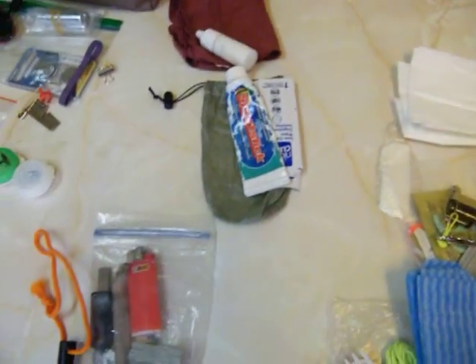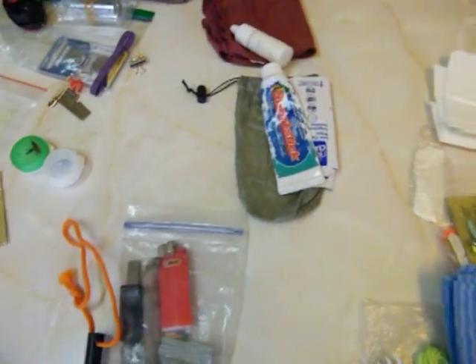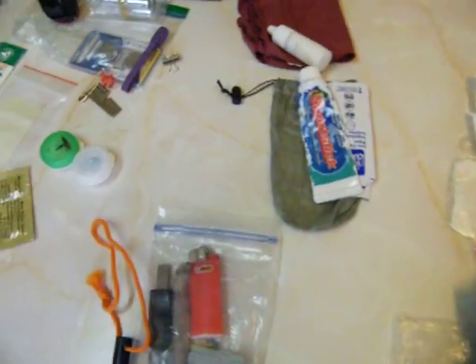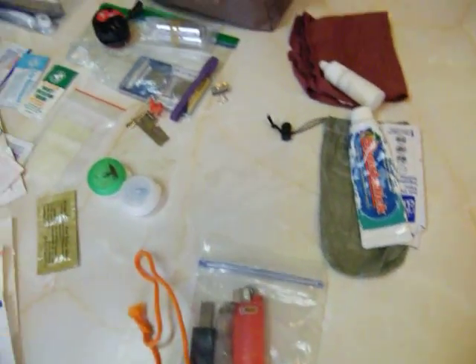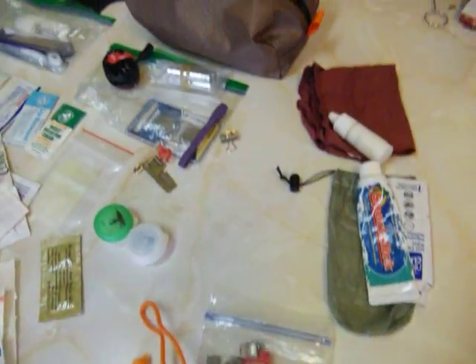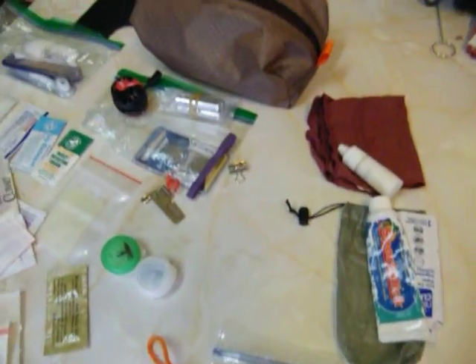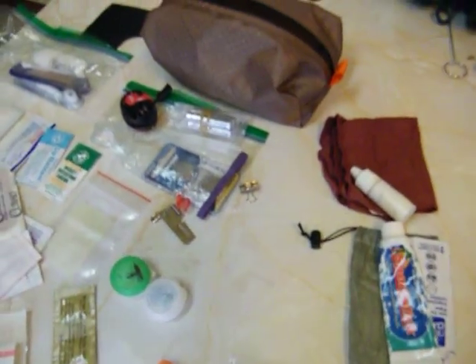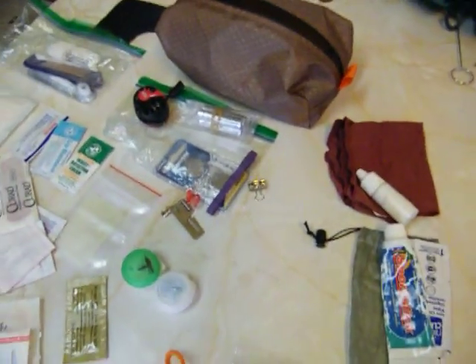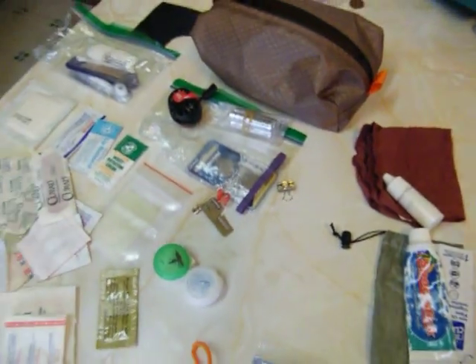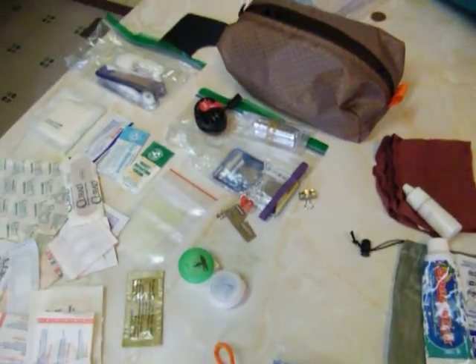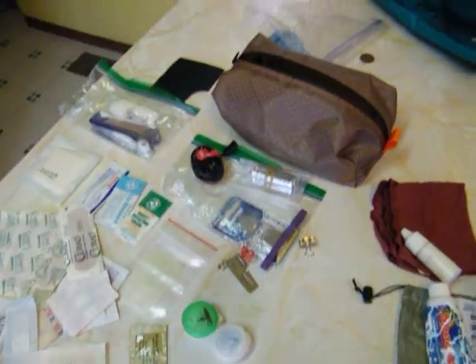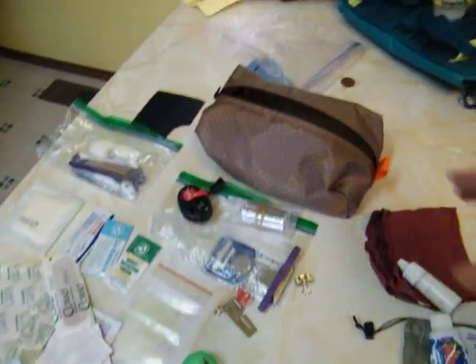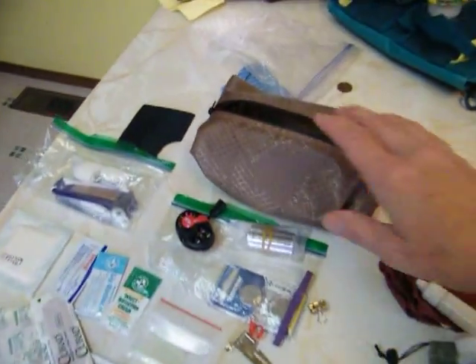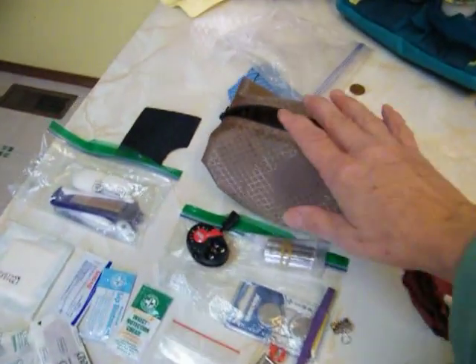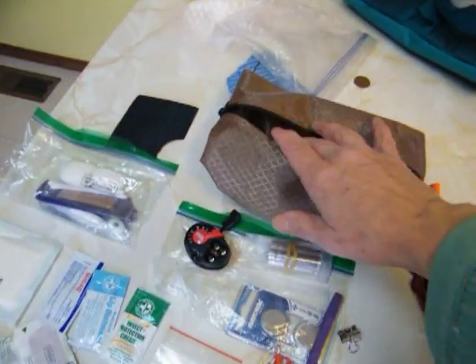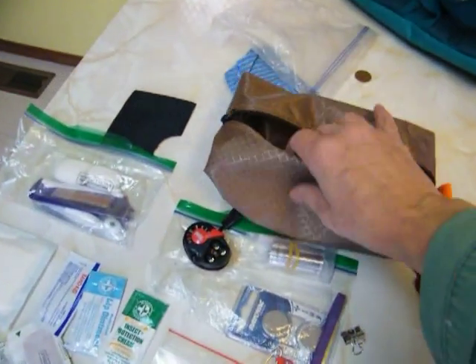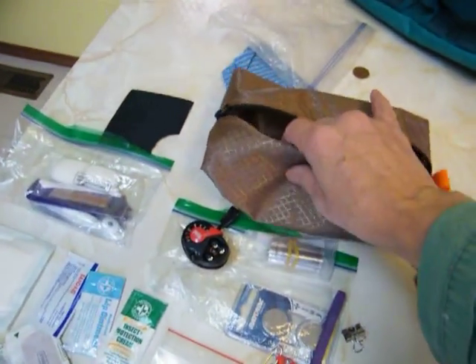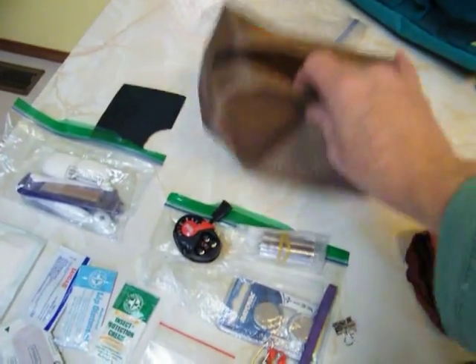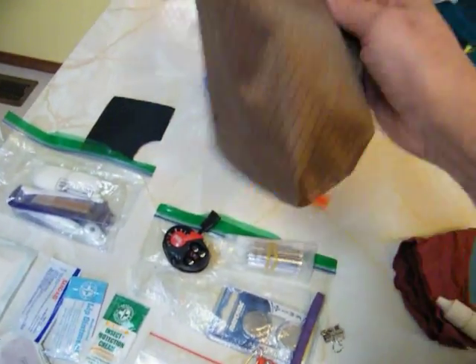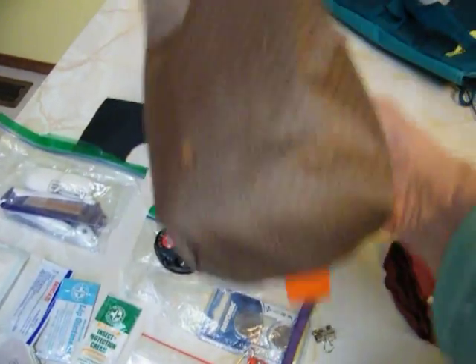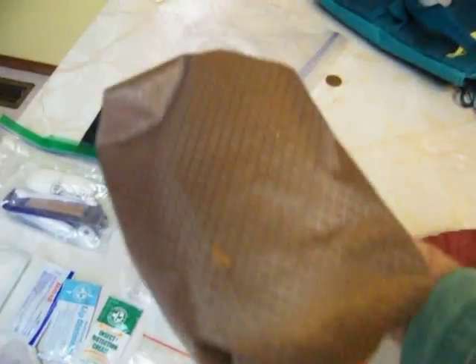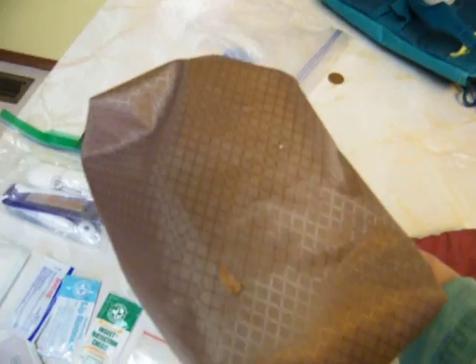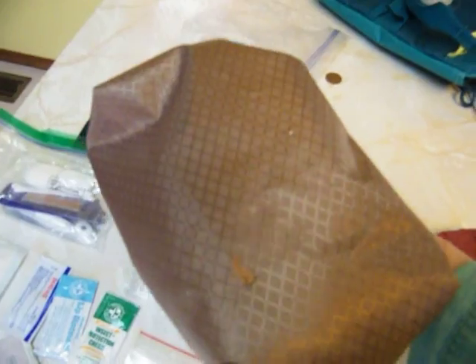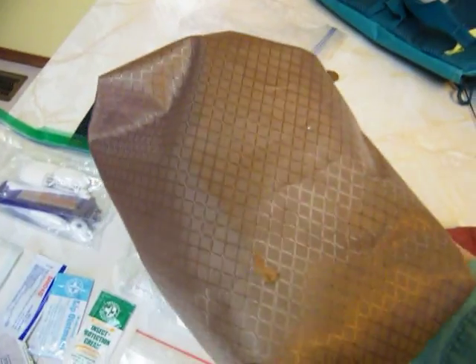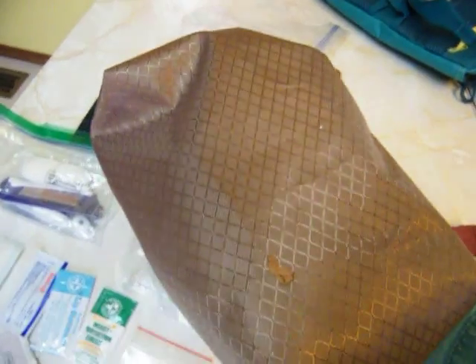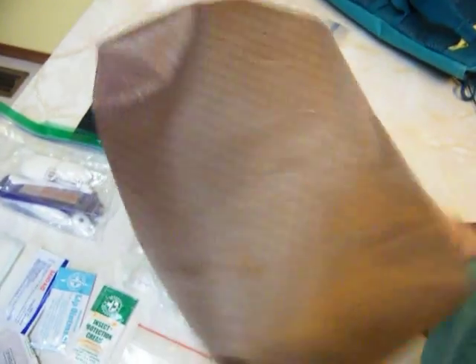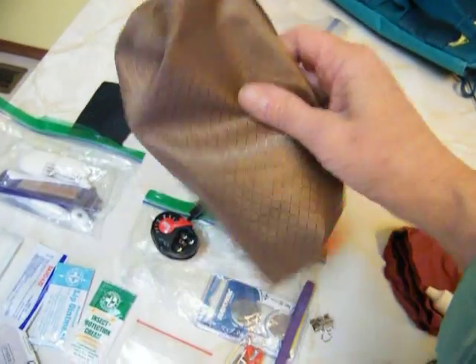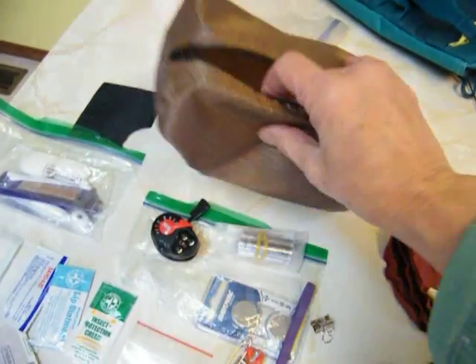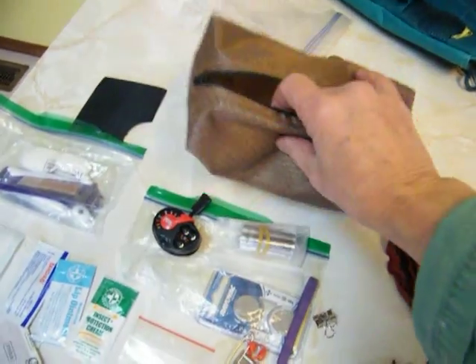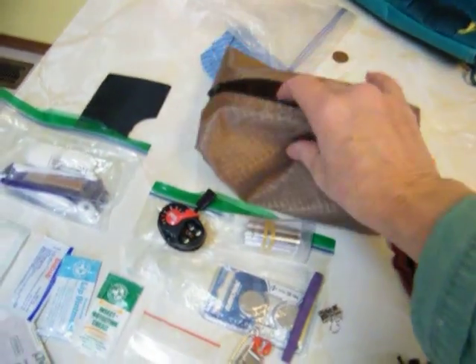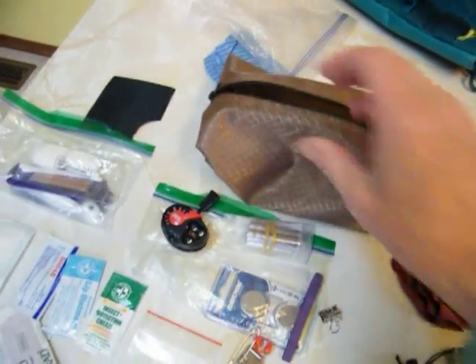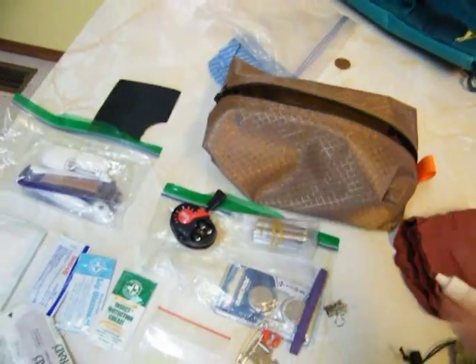And all of it will fit nicely into this little homemade DIY bag.